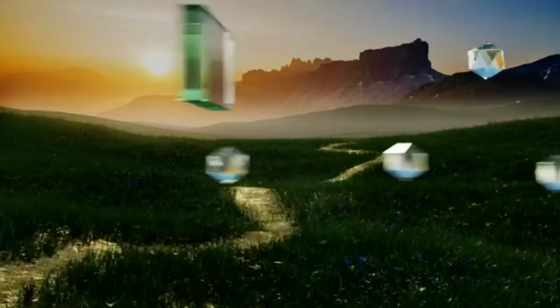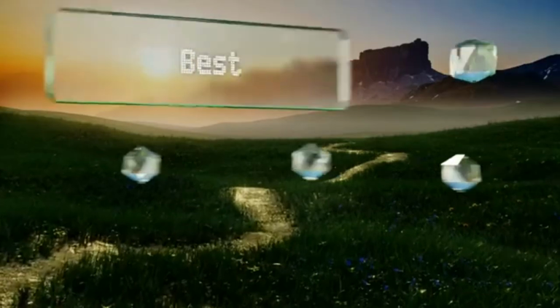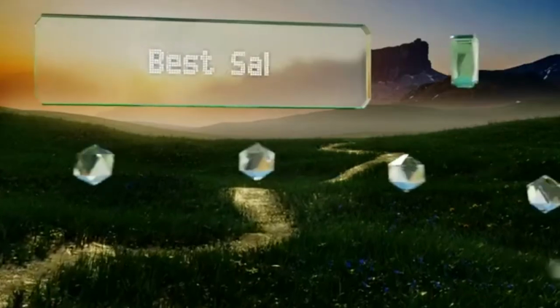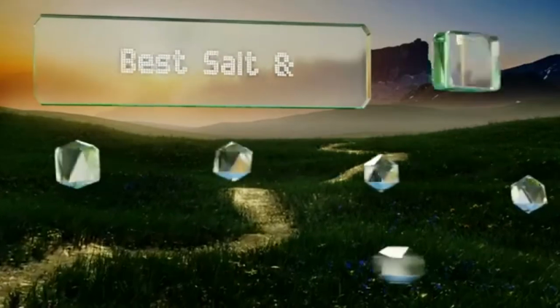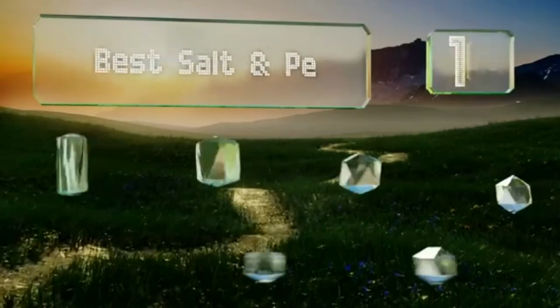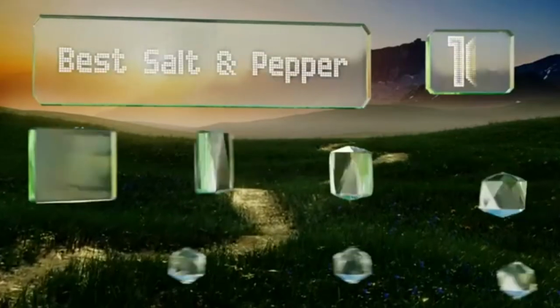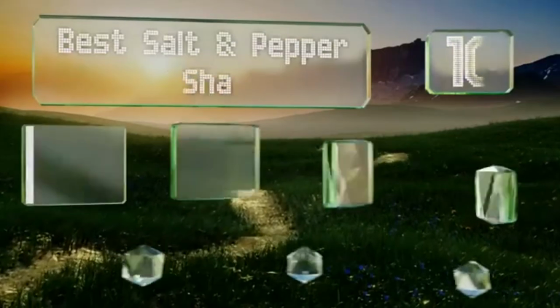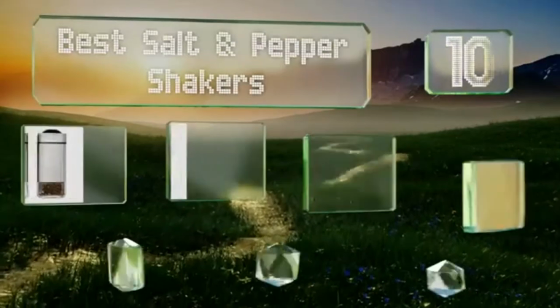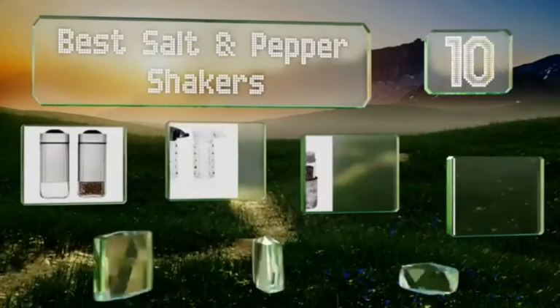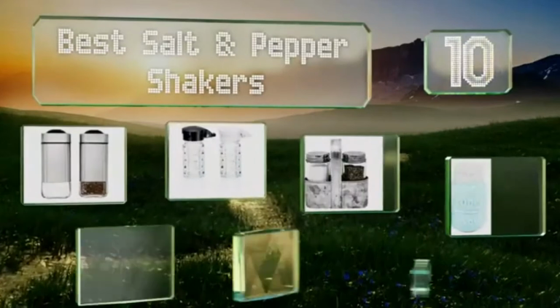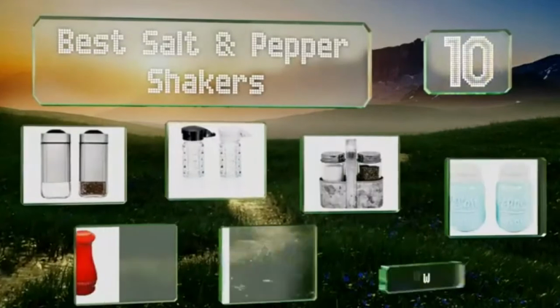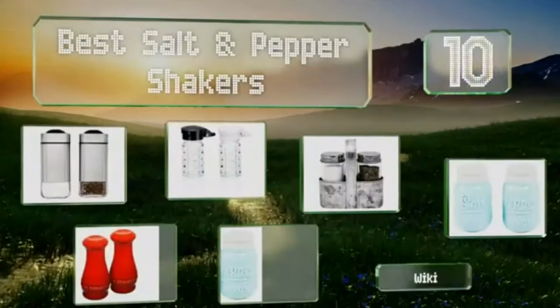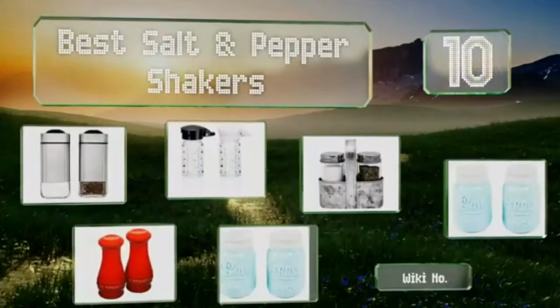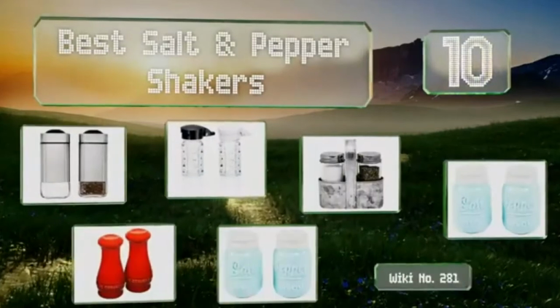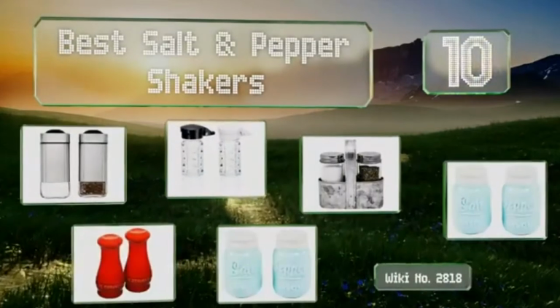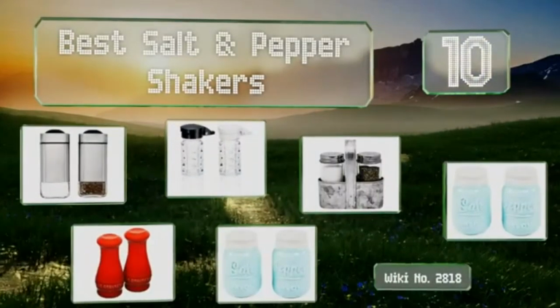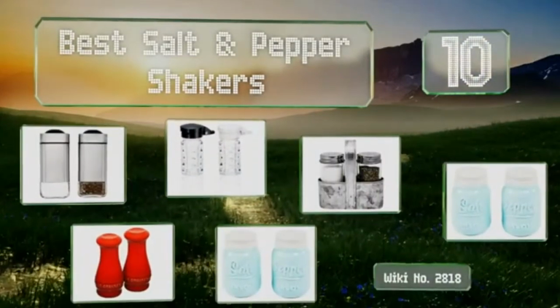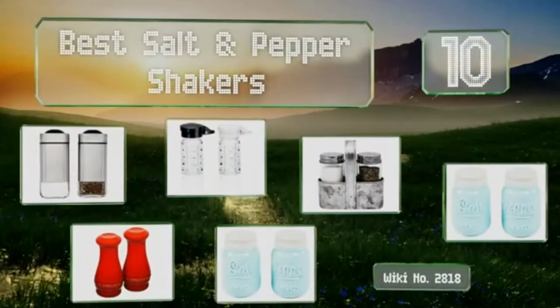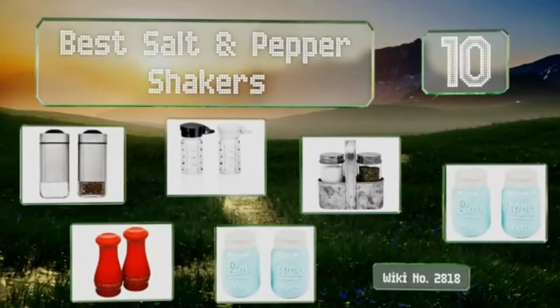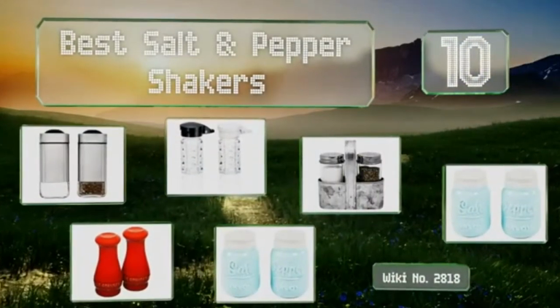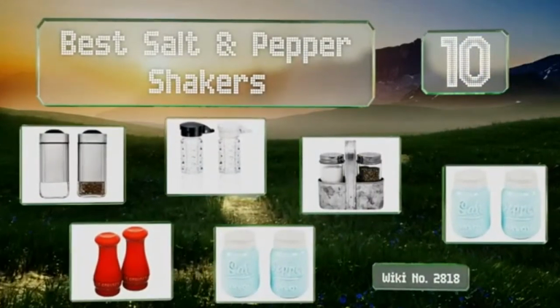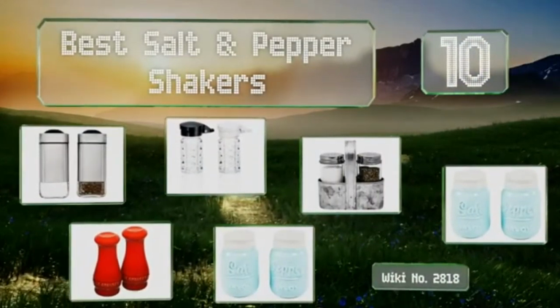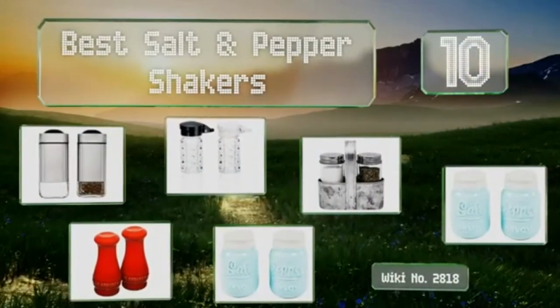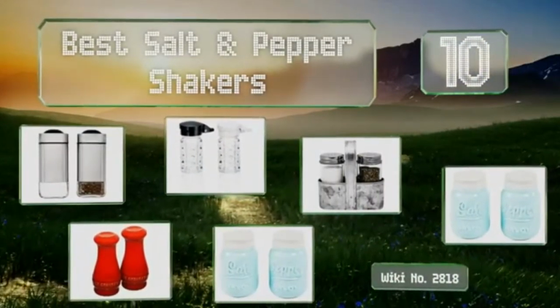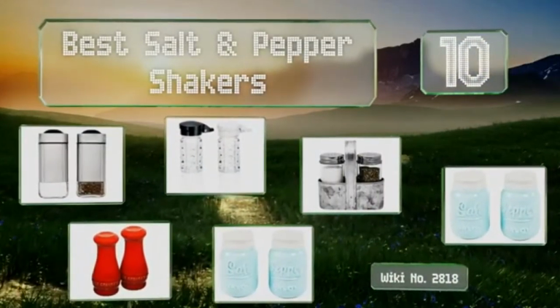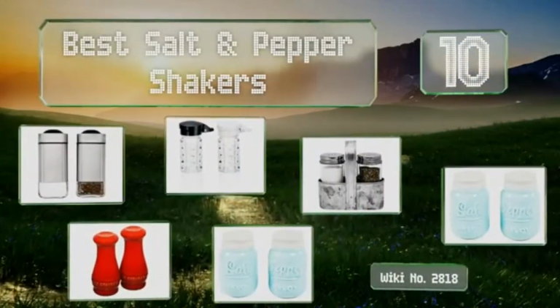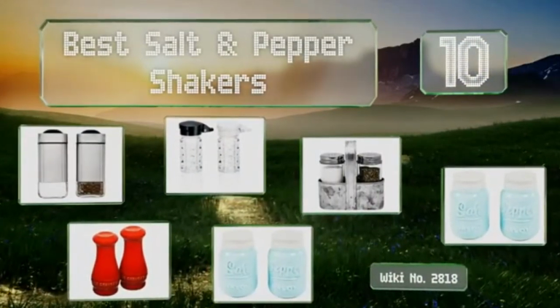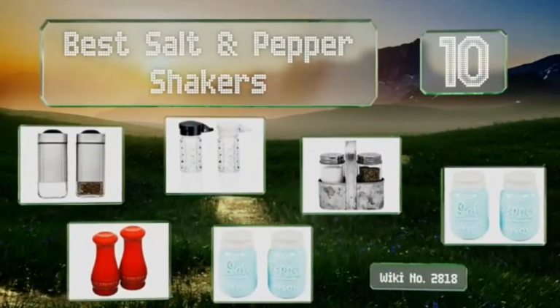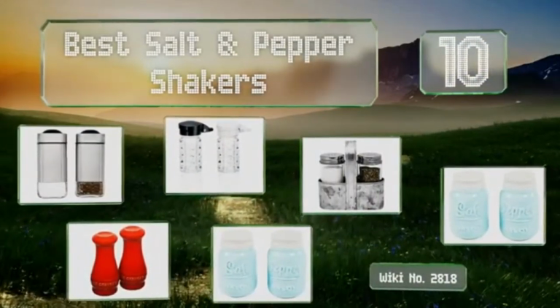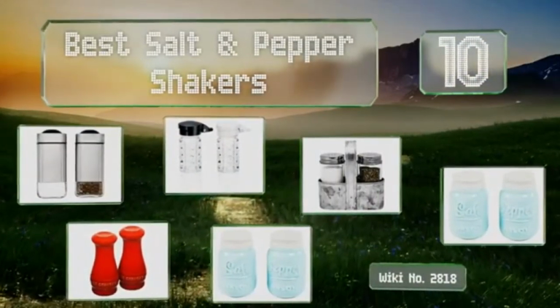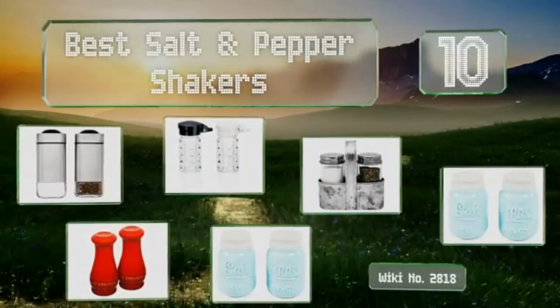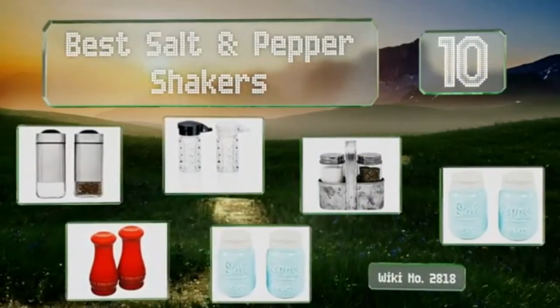EasyVid presents the 10 Best Salt and Pepper Shakers — let's get started with the list.